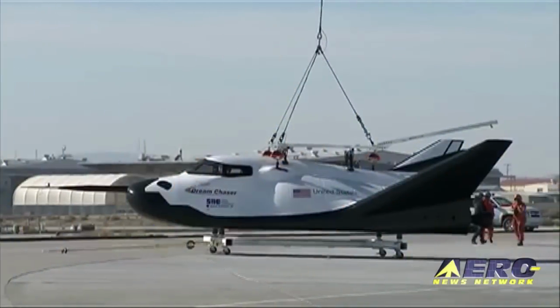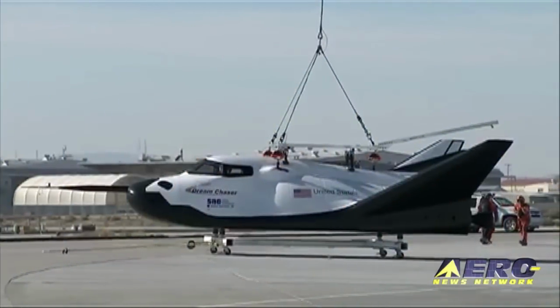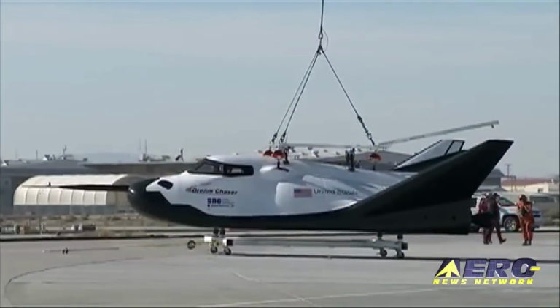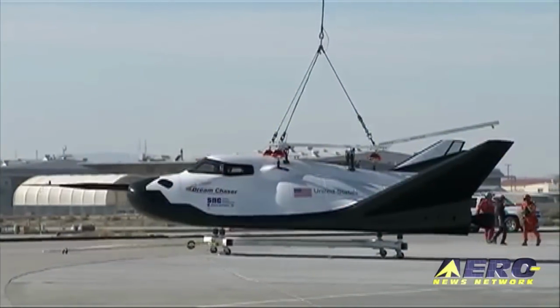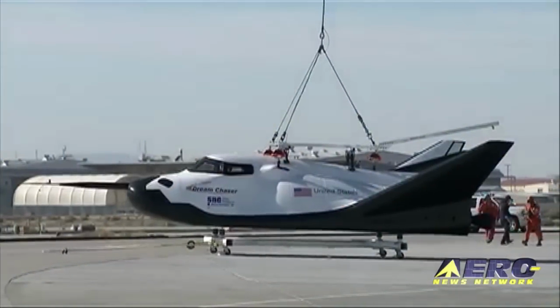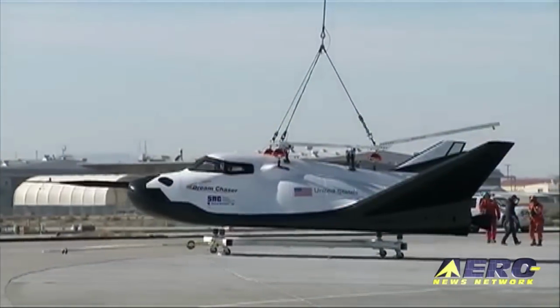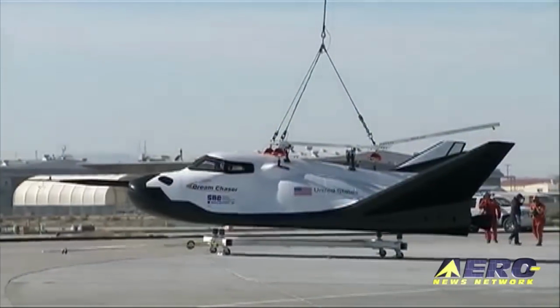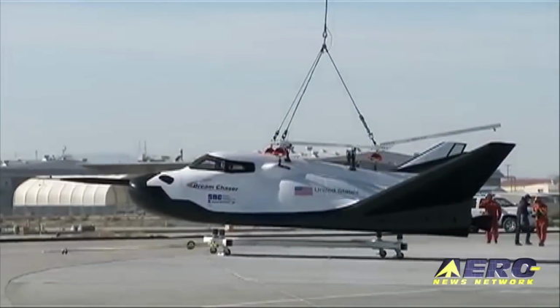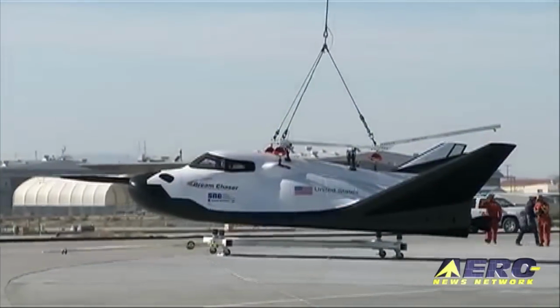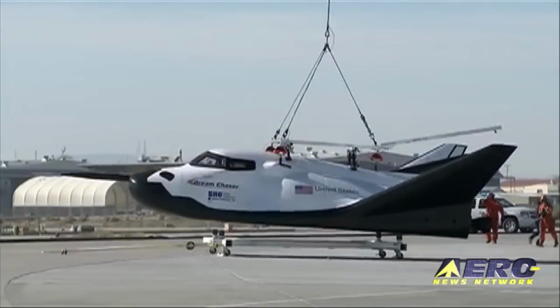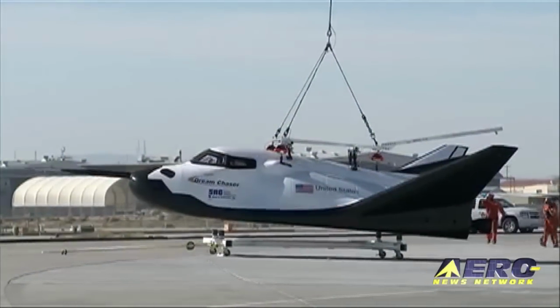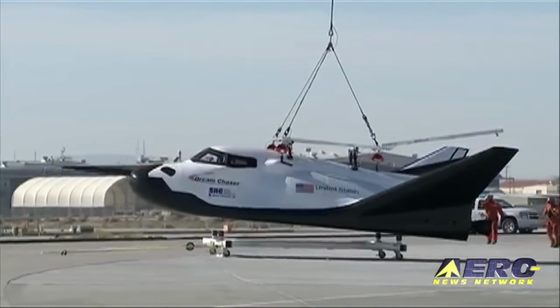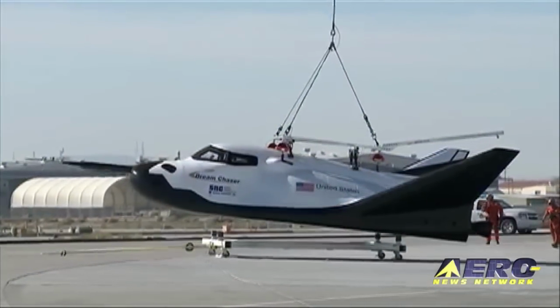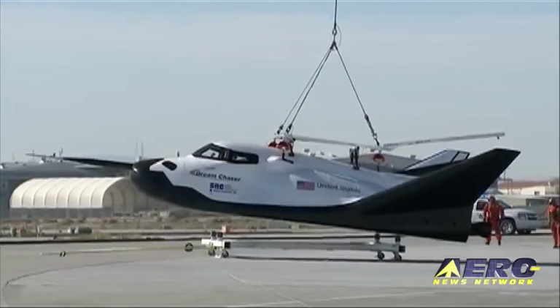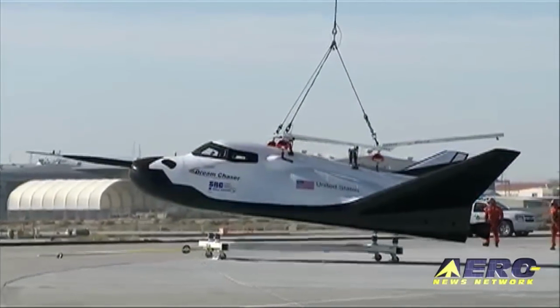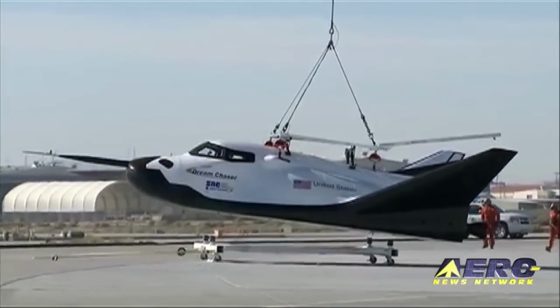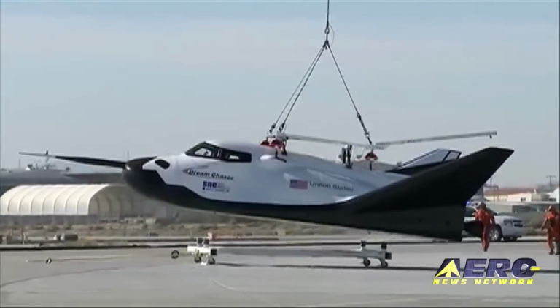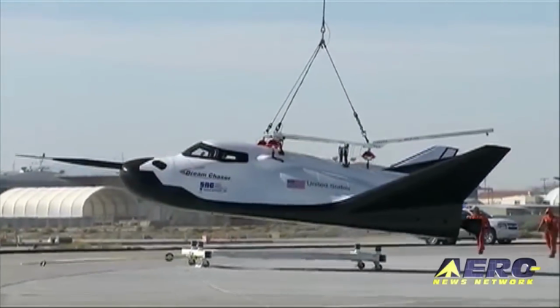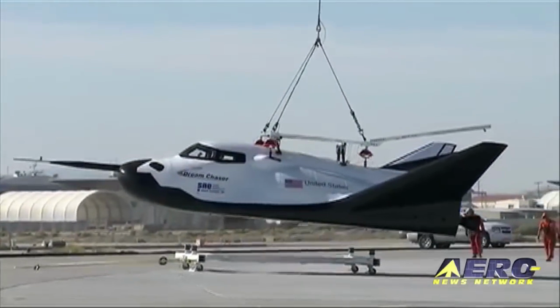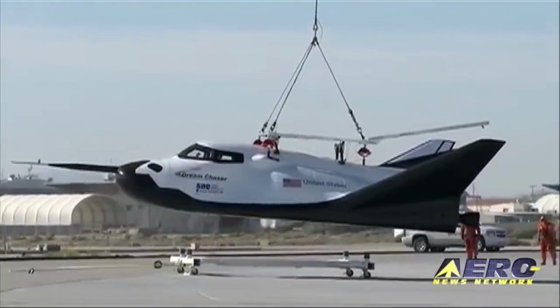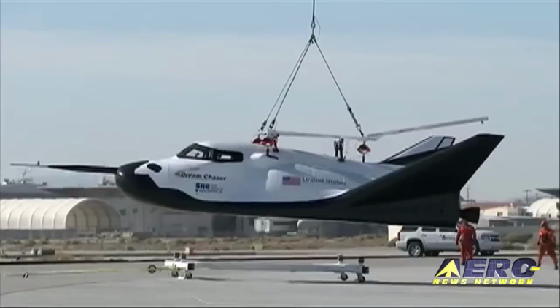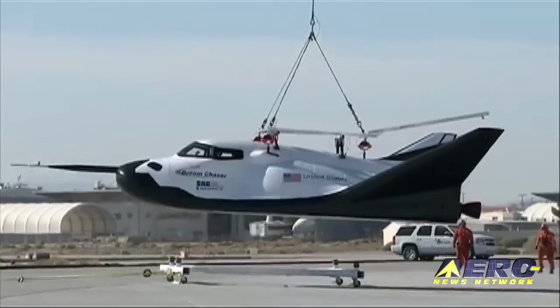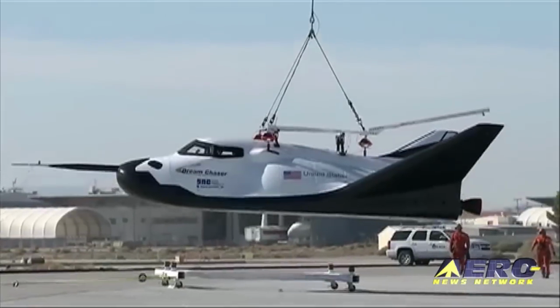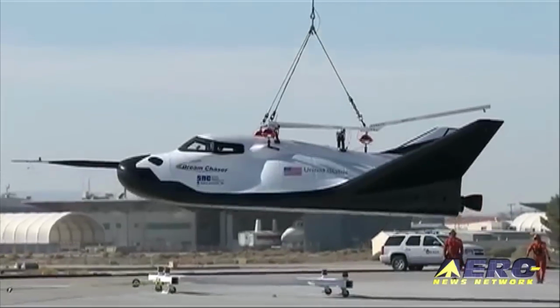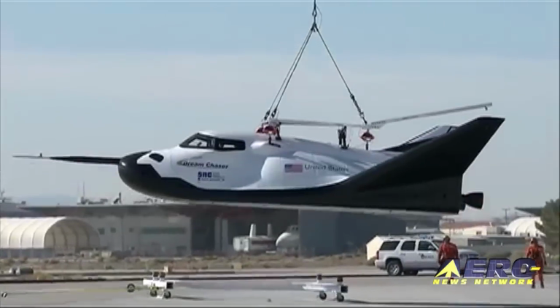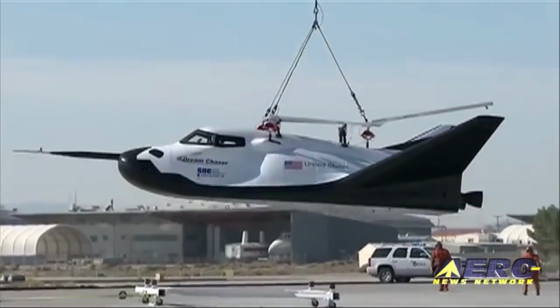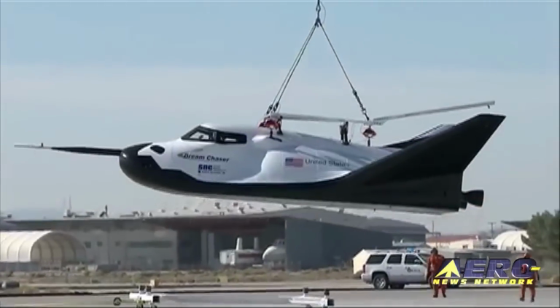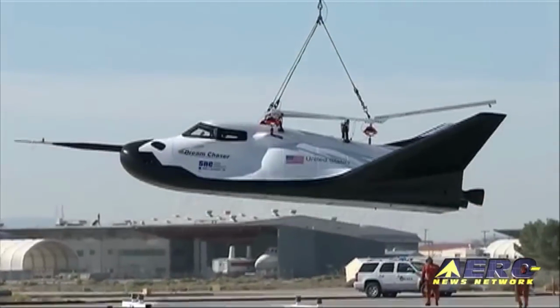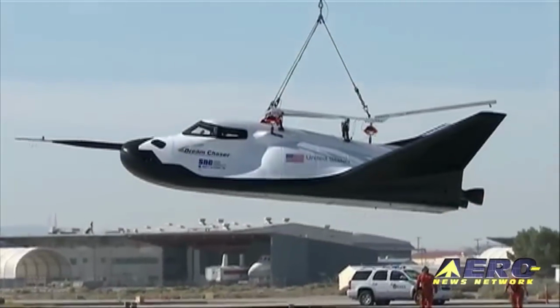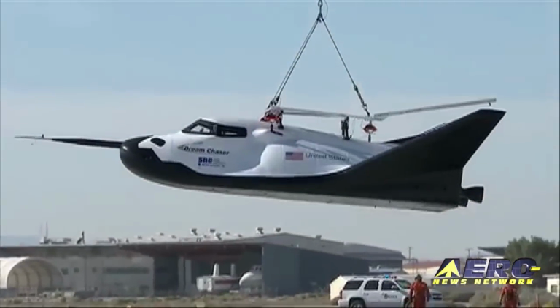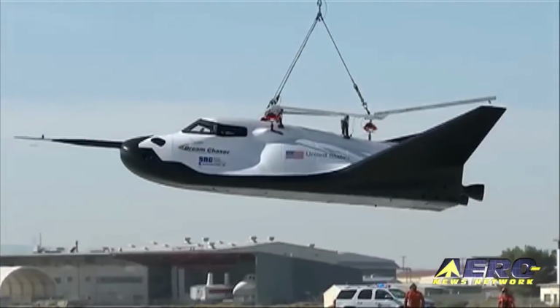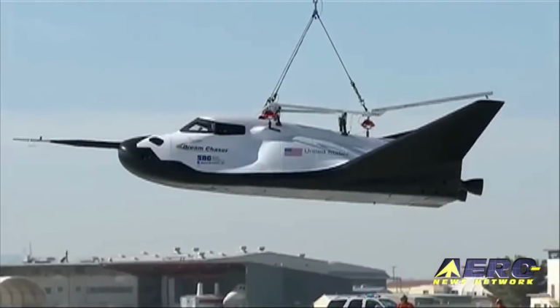After the break, we'll see that Sierra Nevada Corporation is moving ahead despite their problems with the NASA contract.